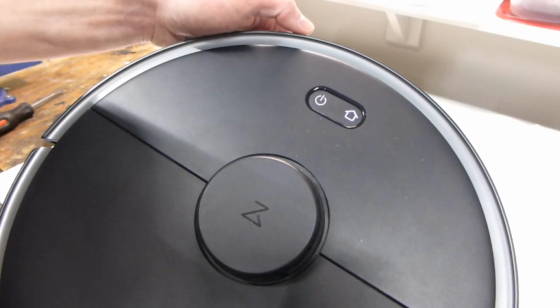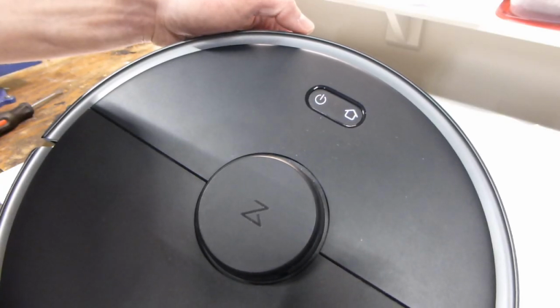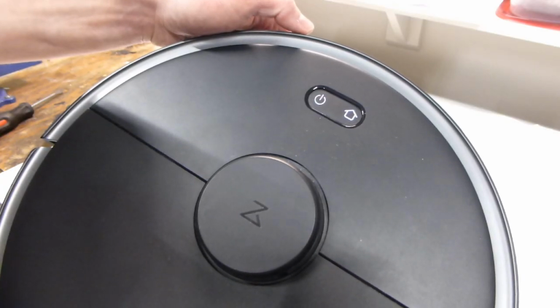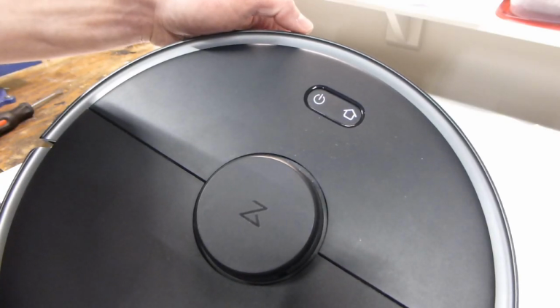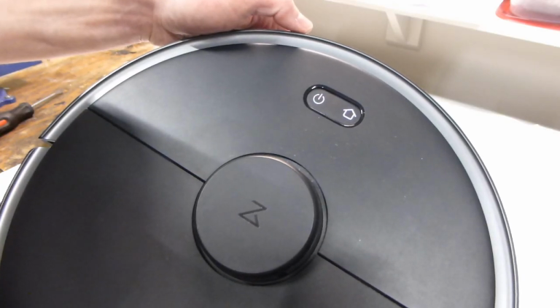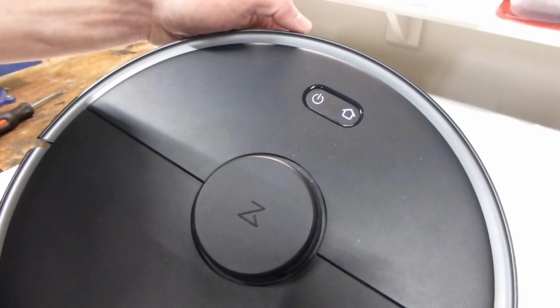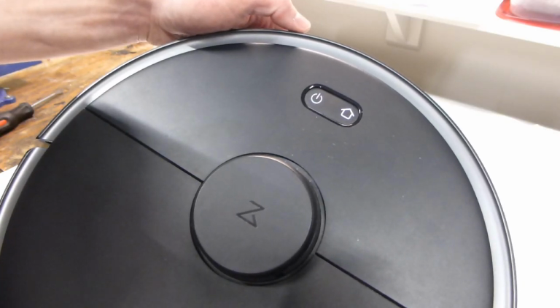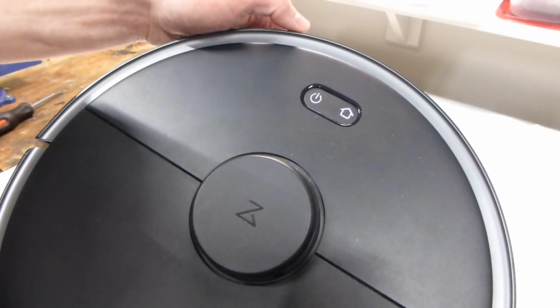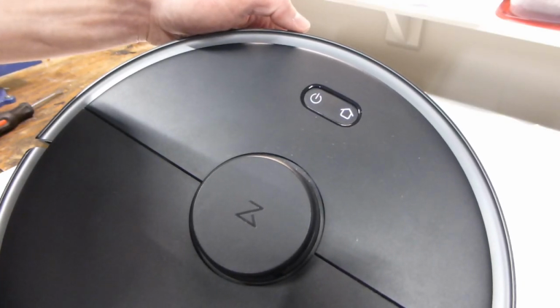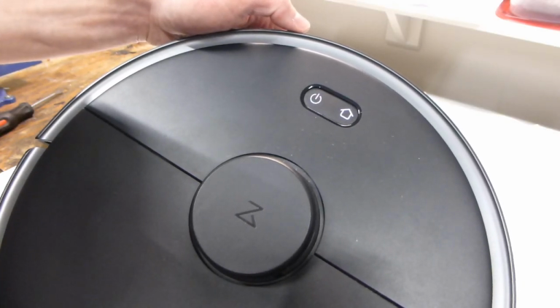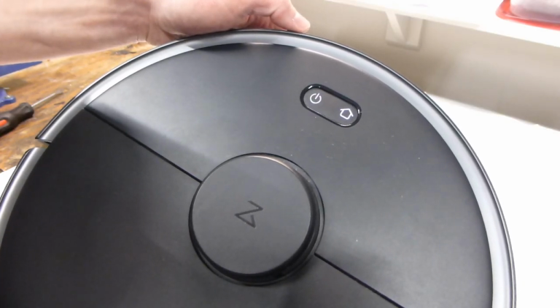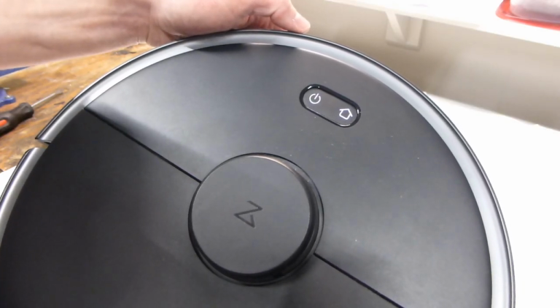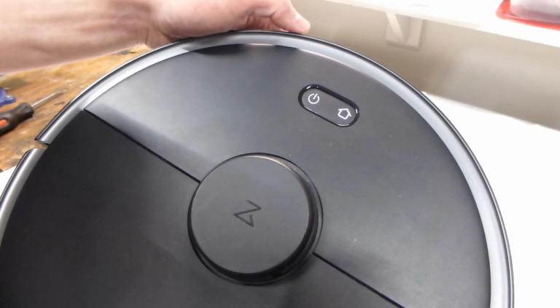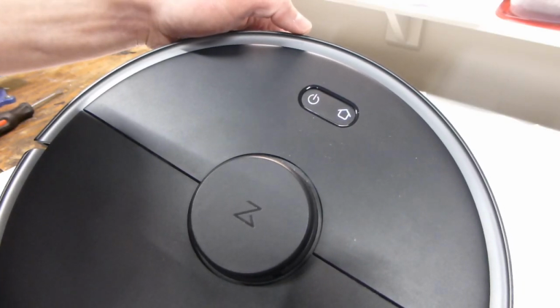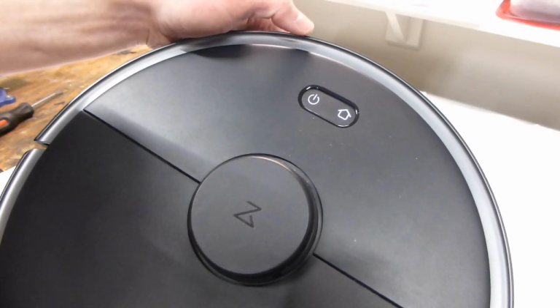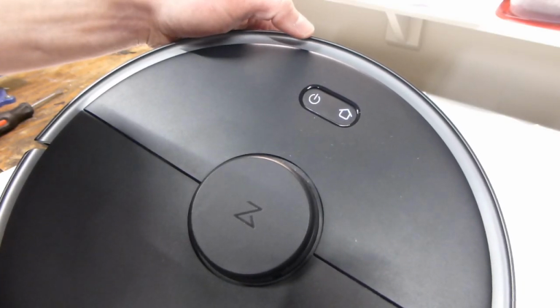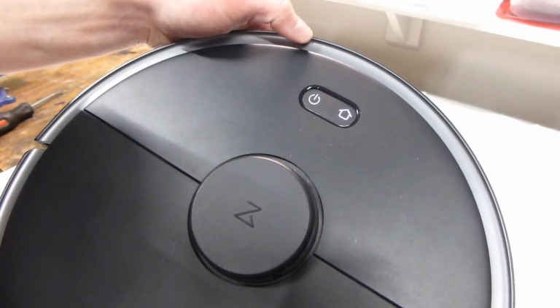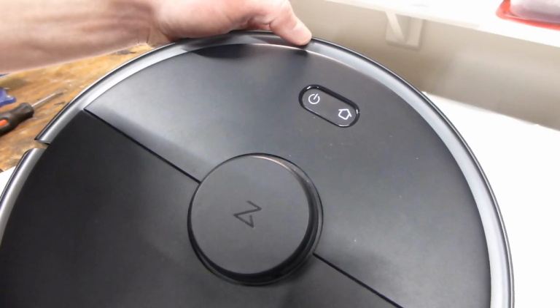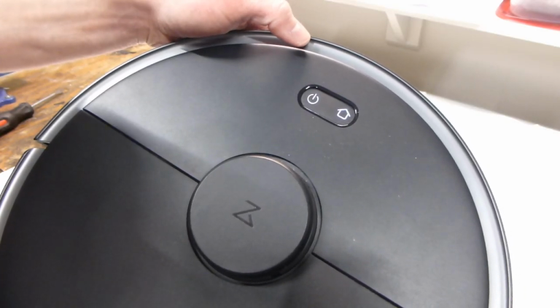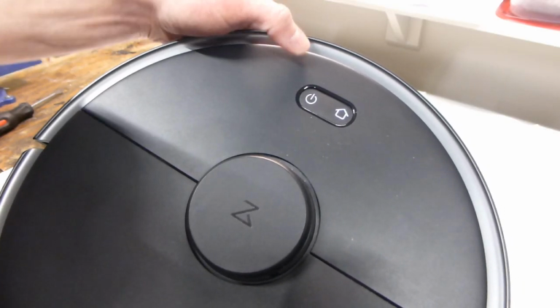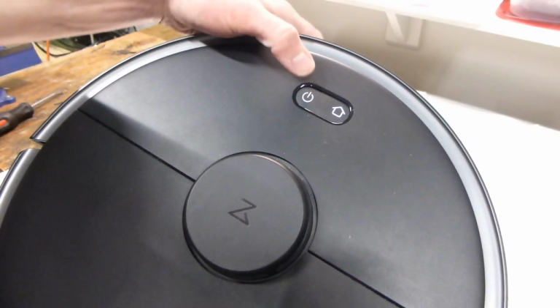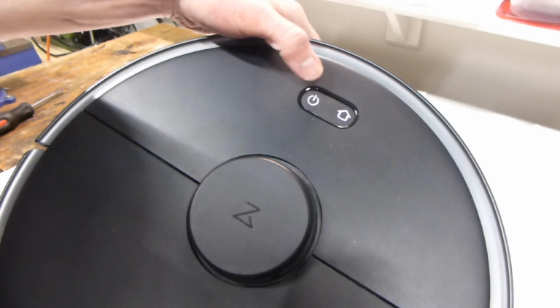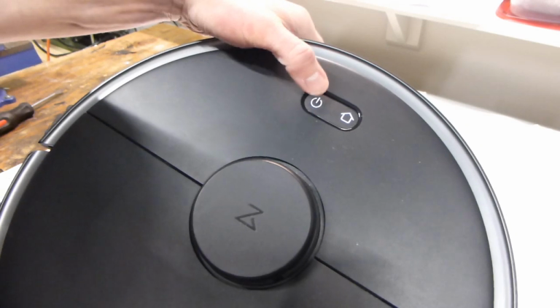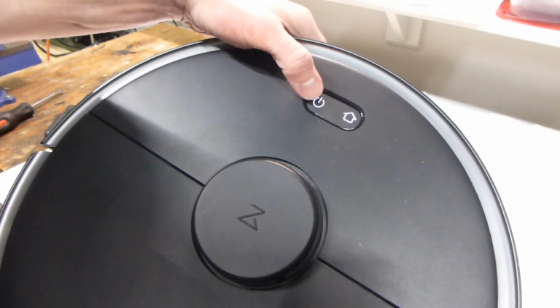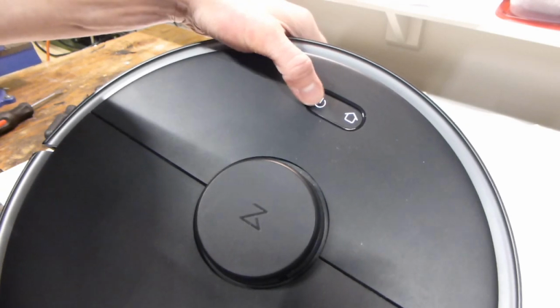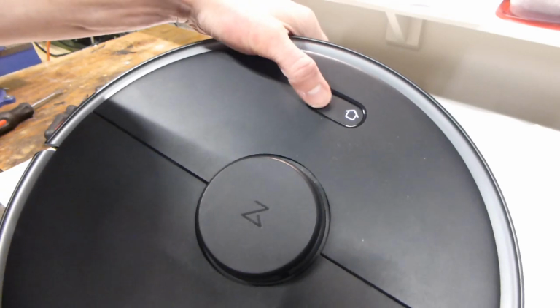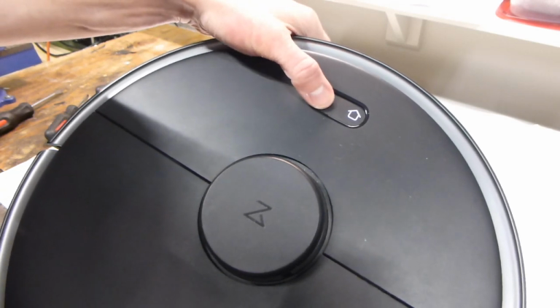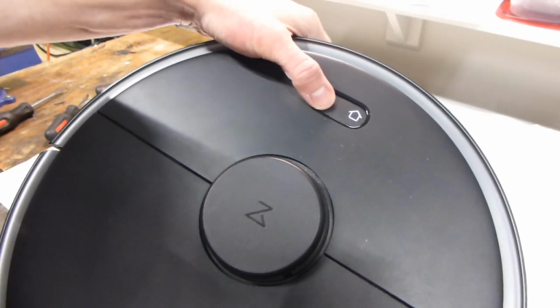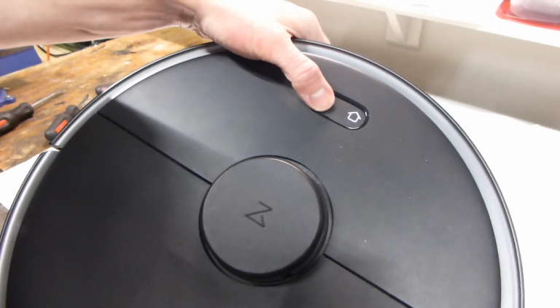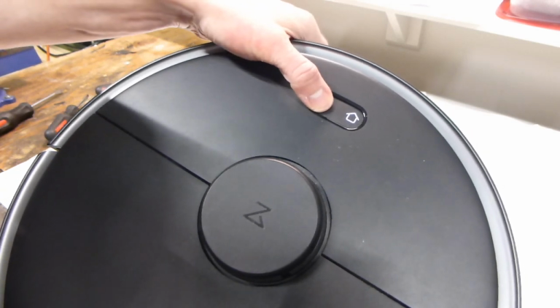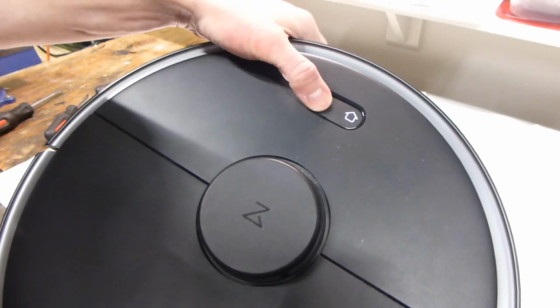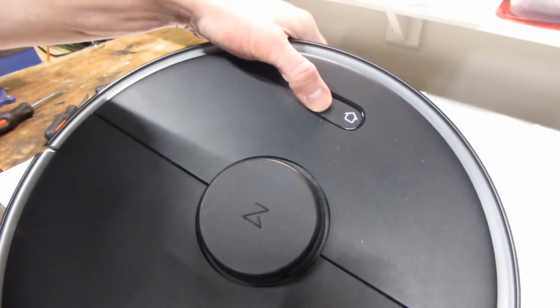Before we proceed, we will need to fully shut down the vacuum. Hold down the power button.